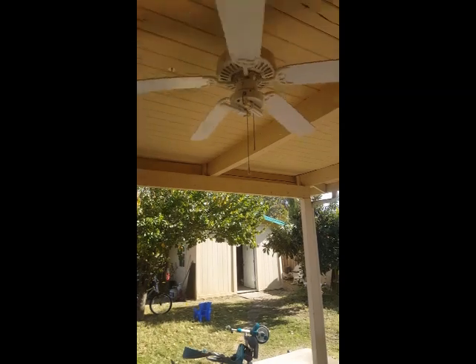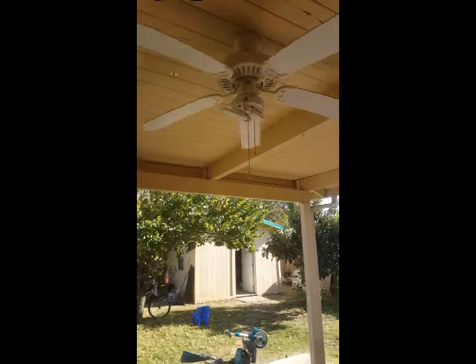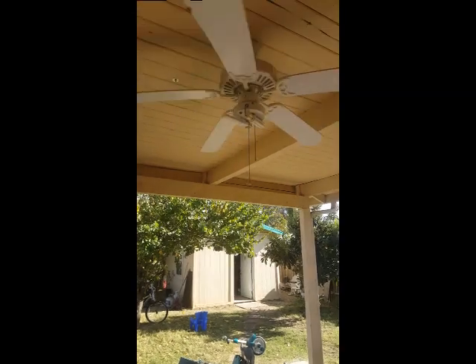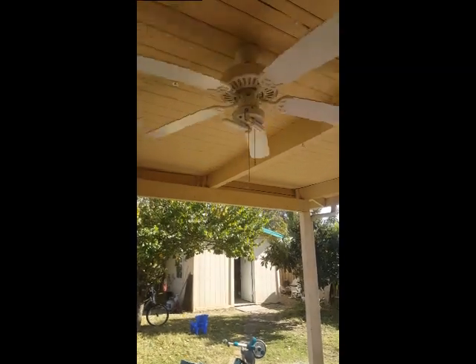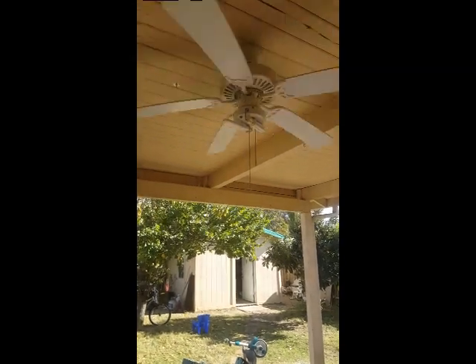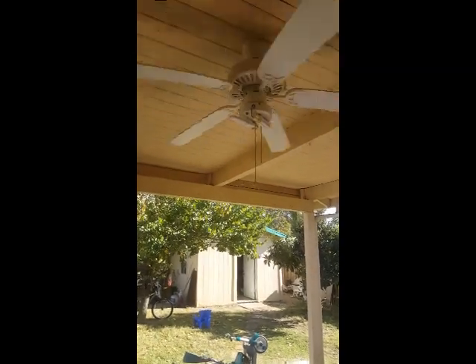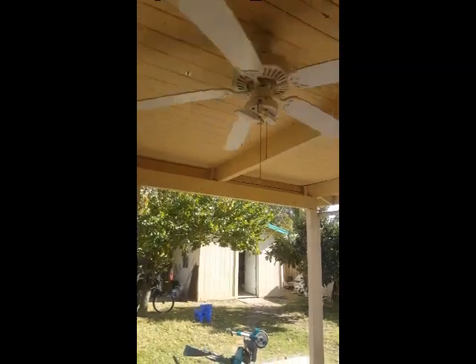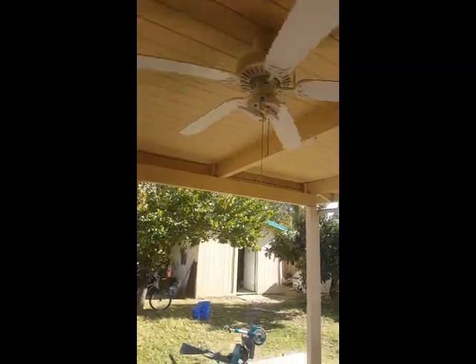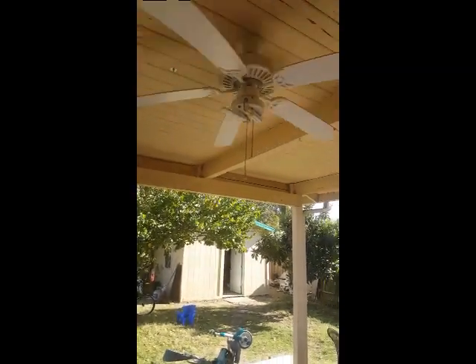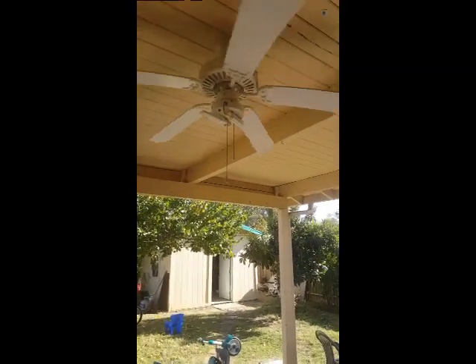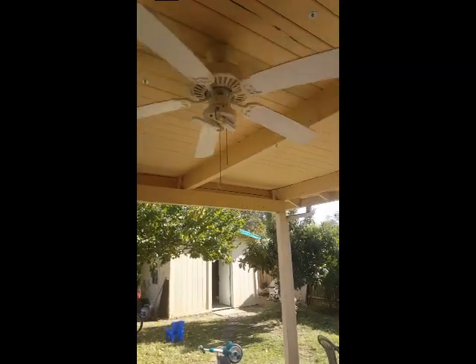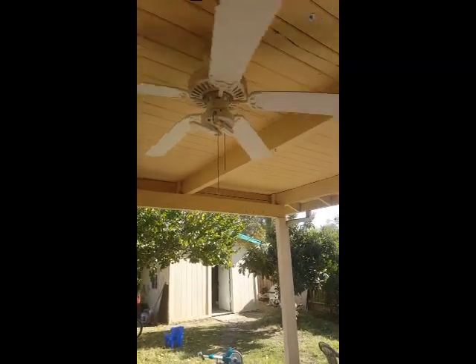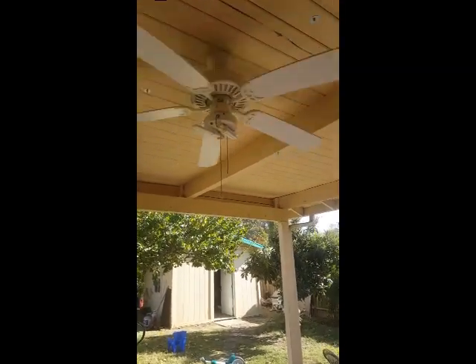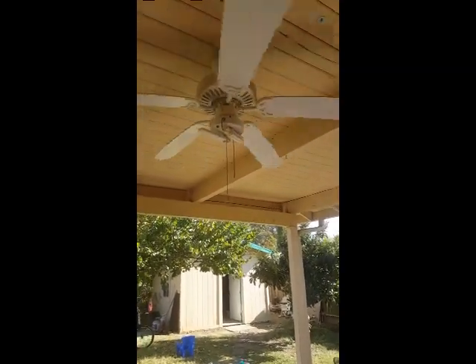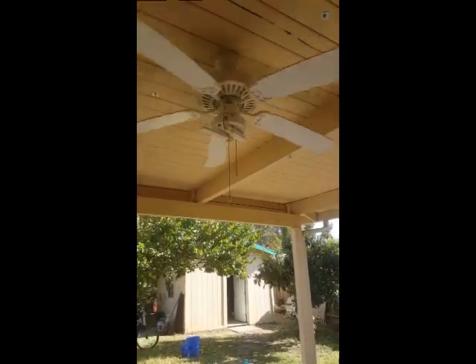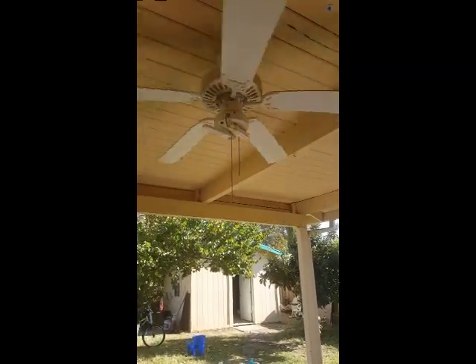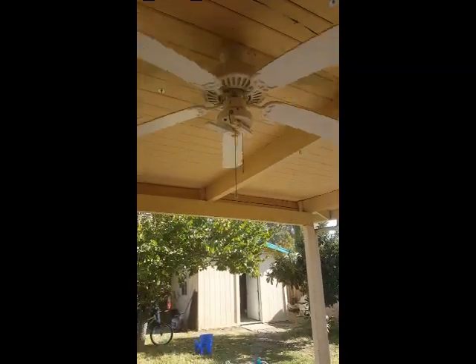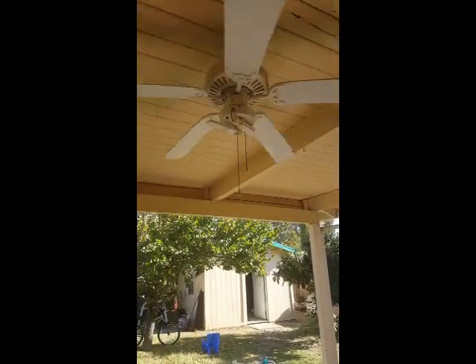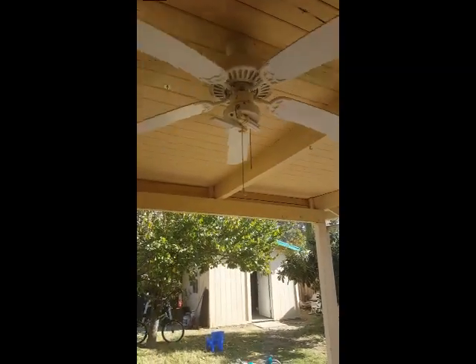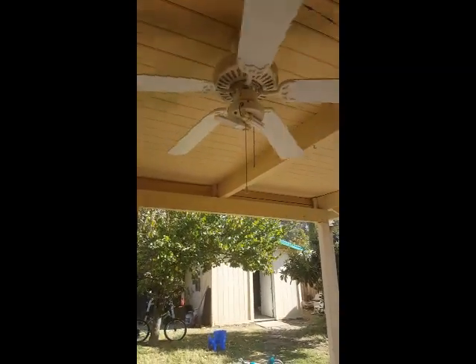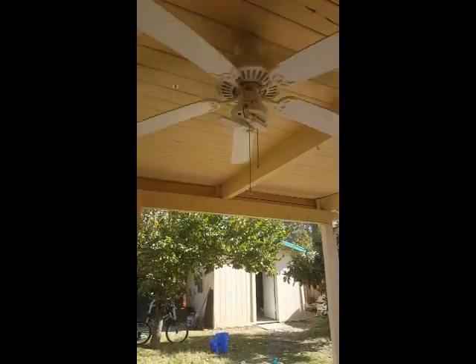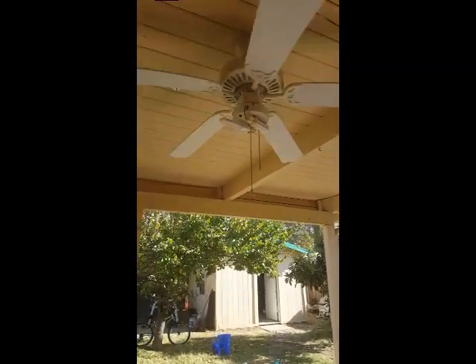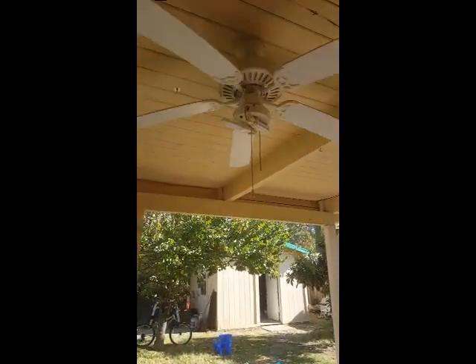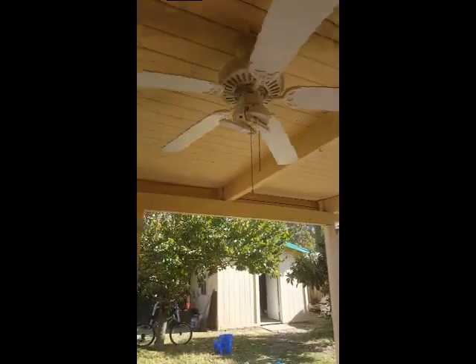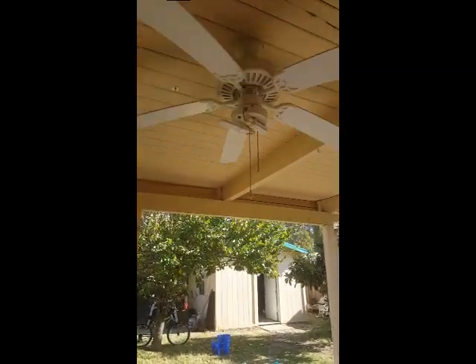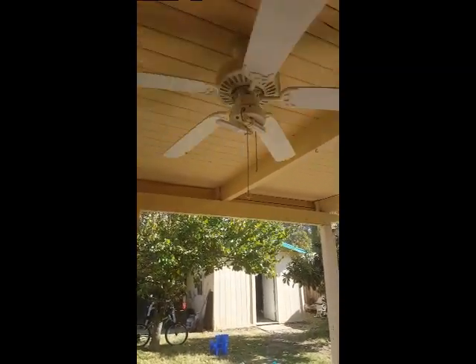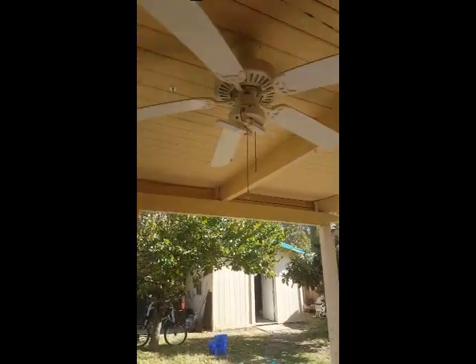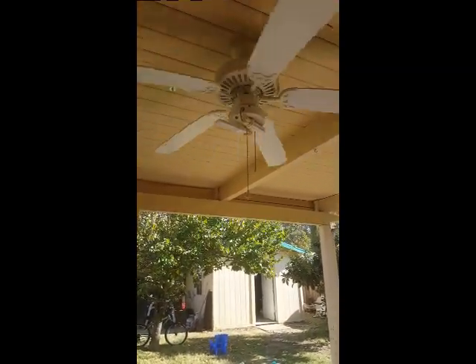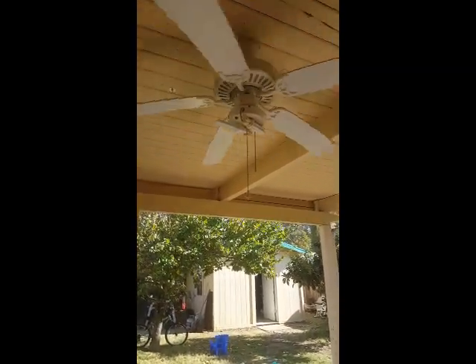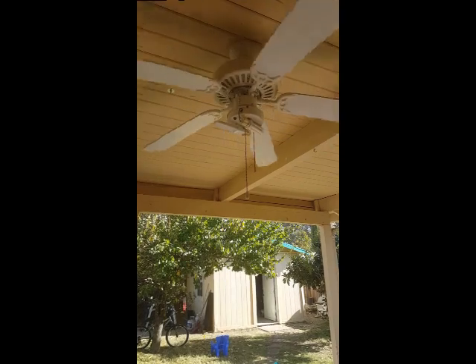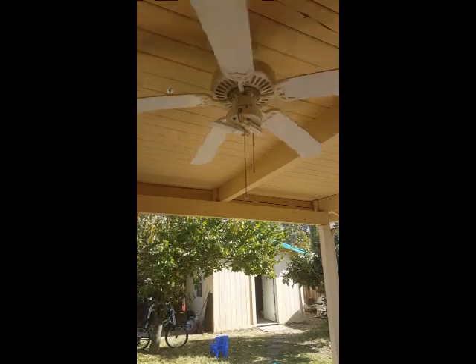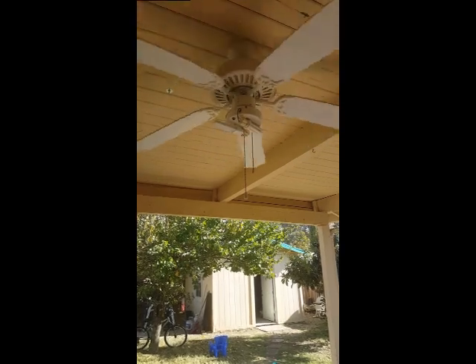This video will be fixing a ceiling fan light that flickers like this one.